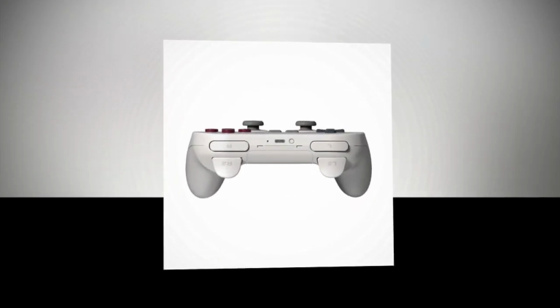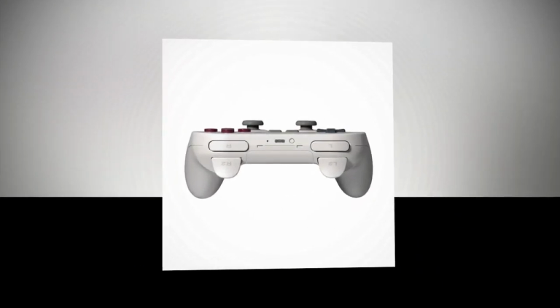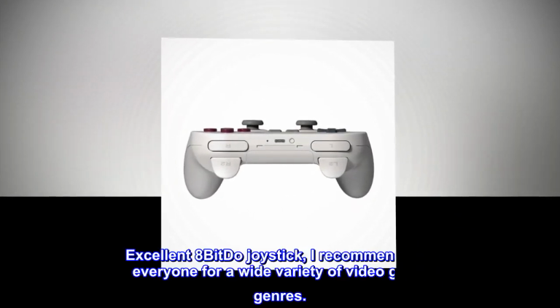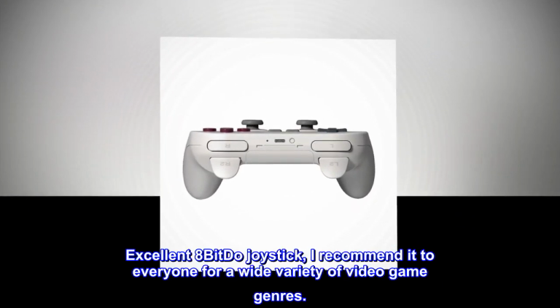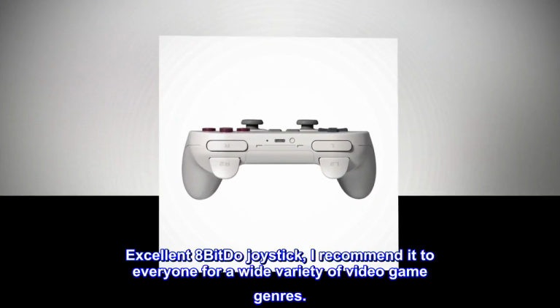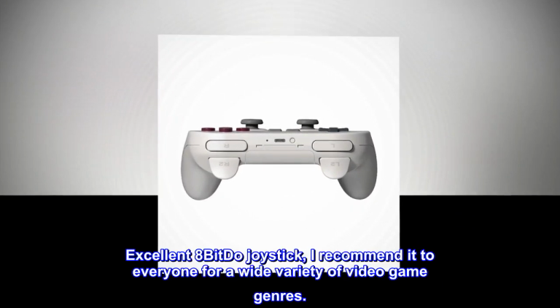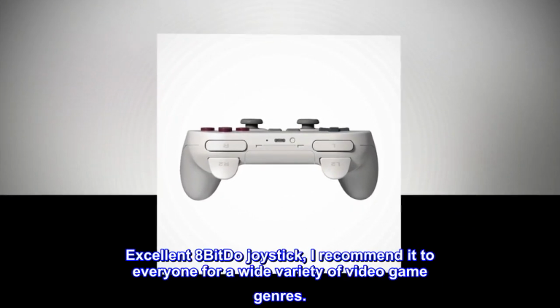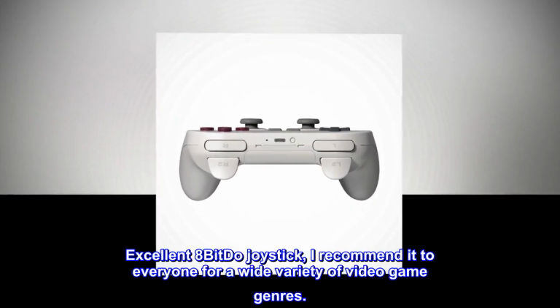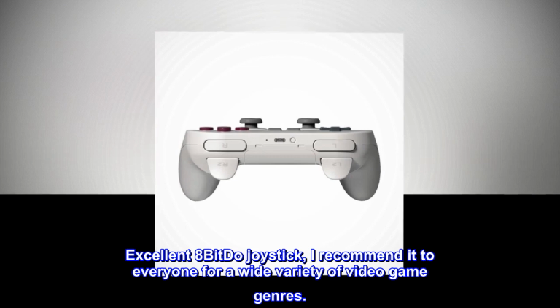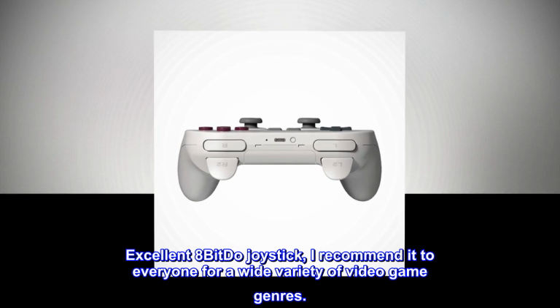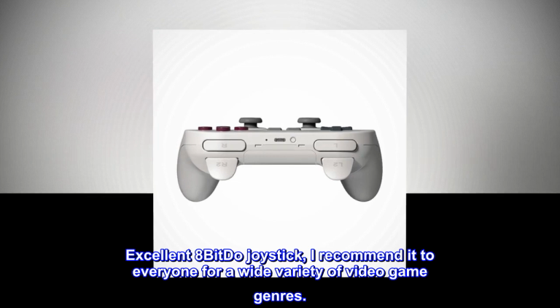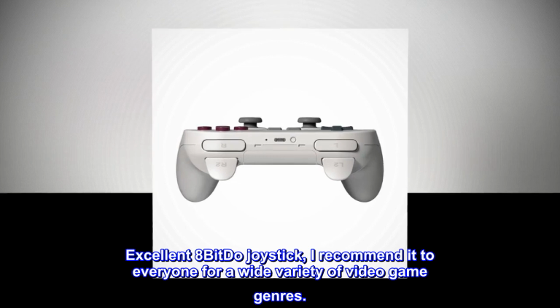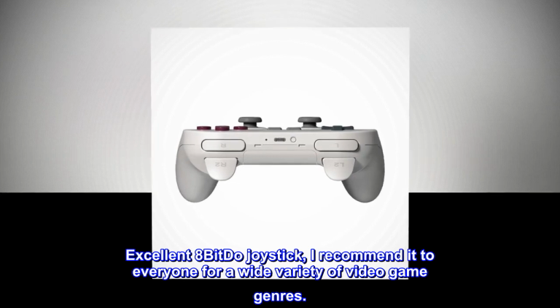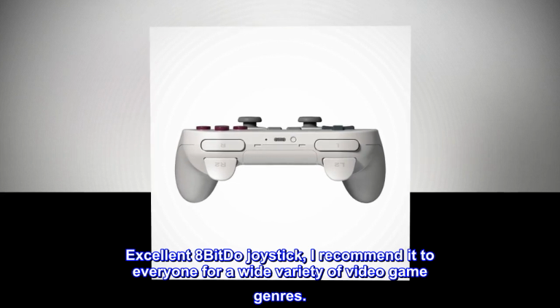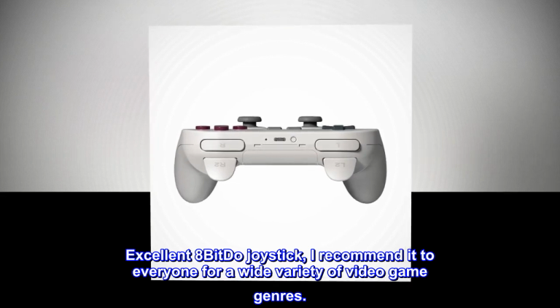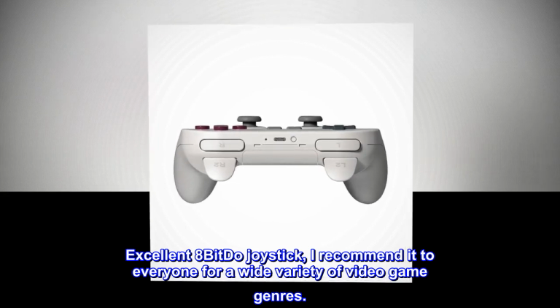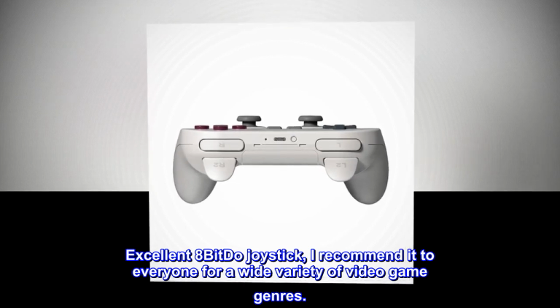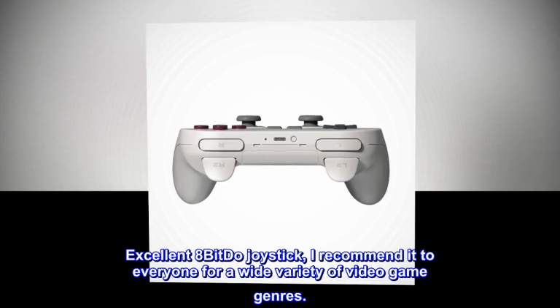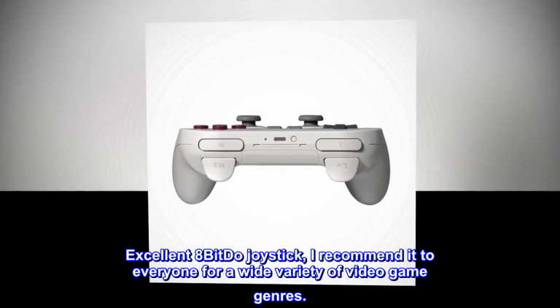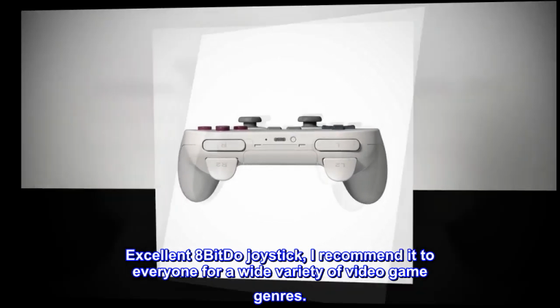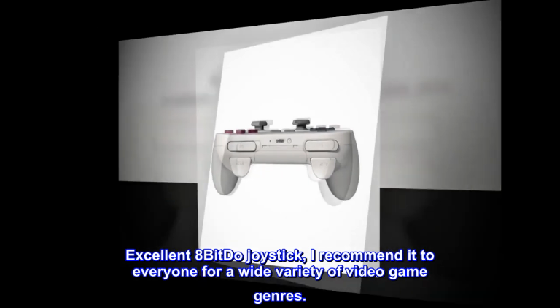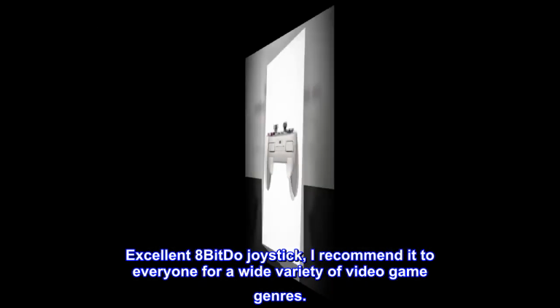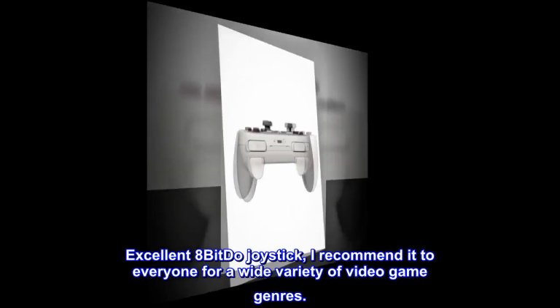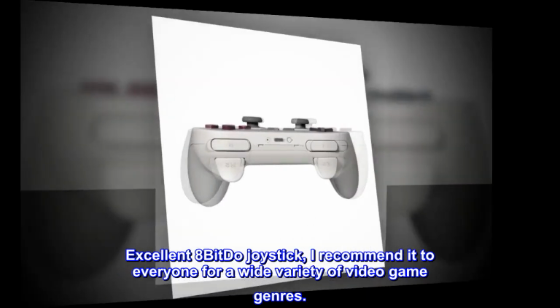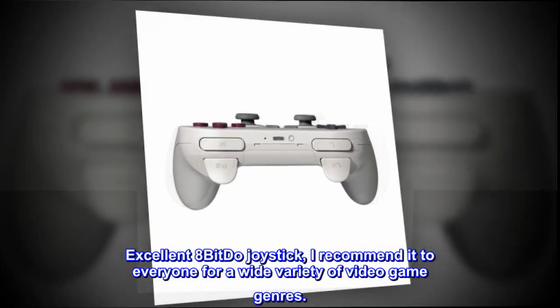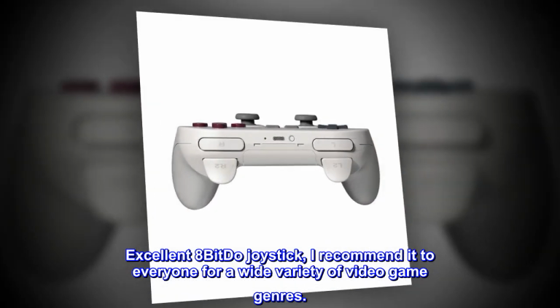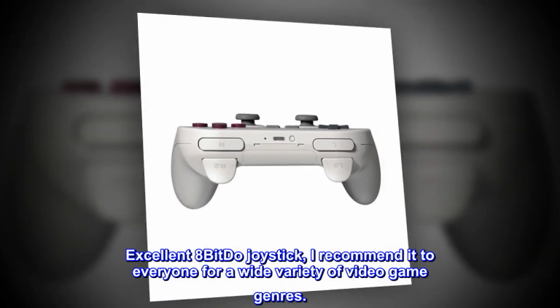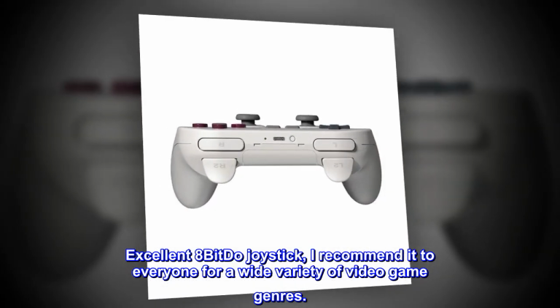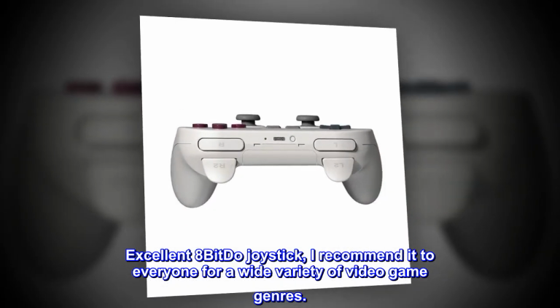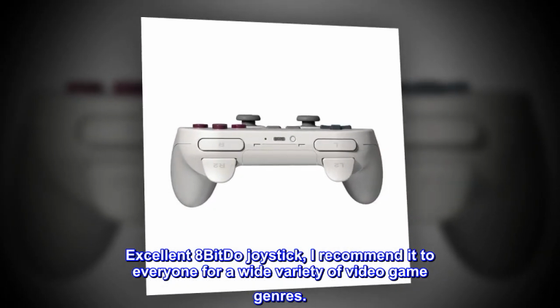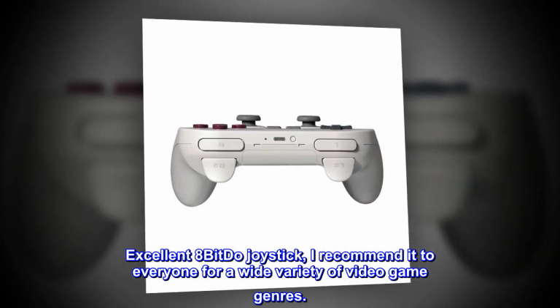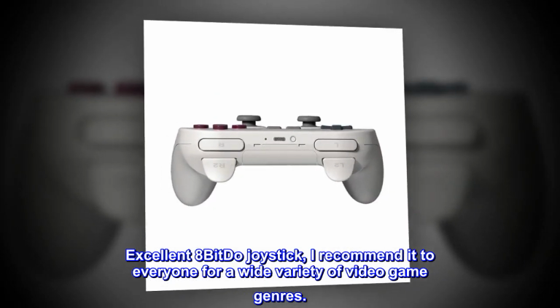Excellent 8-bit do joystick. I recommend it to everyone for a wide variety of video game genres.